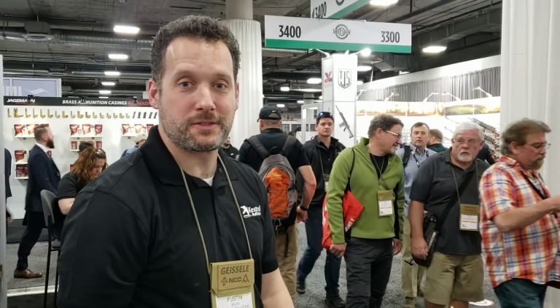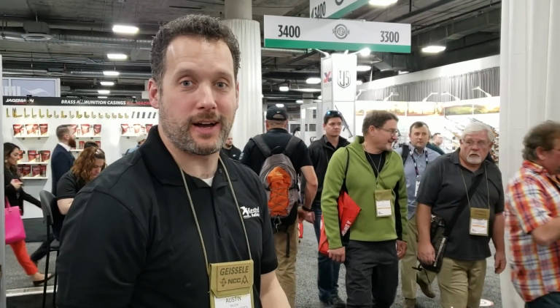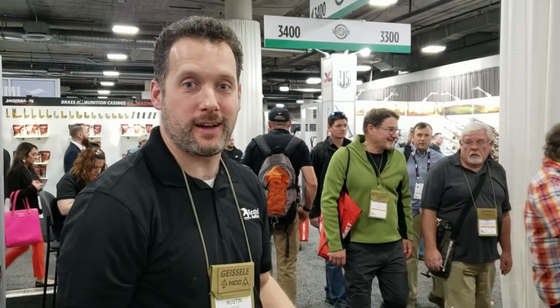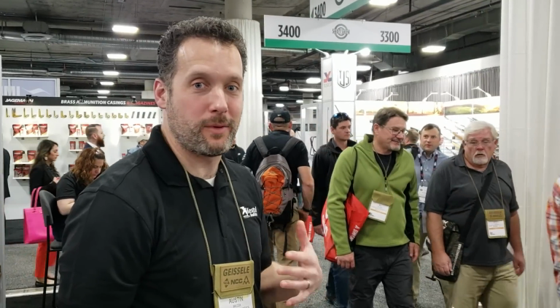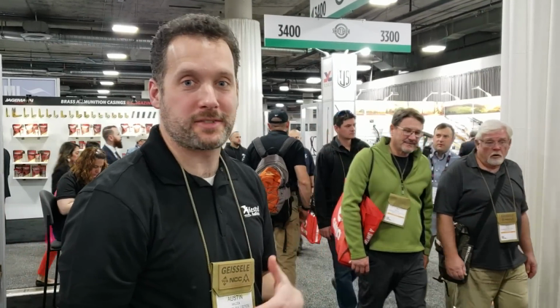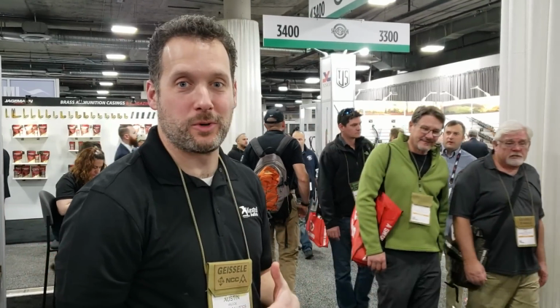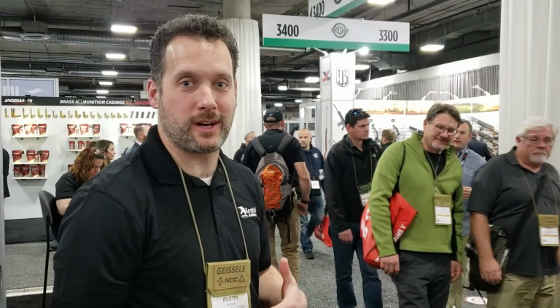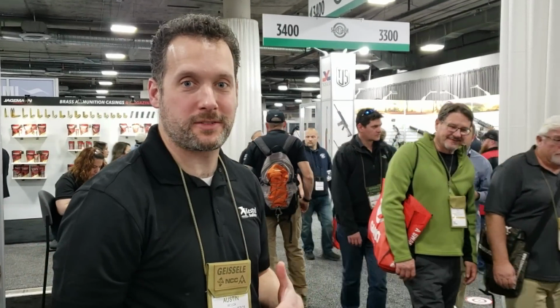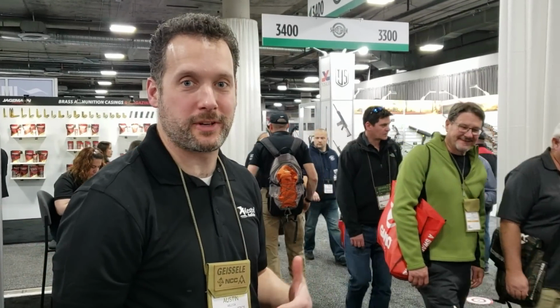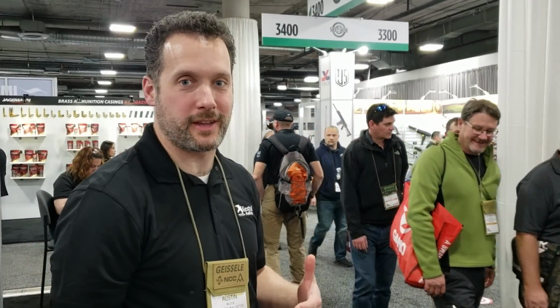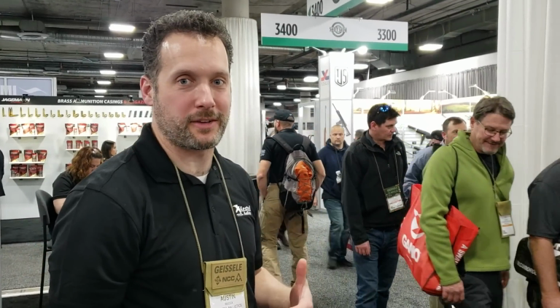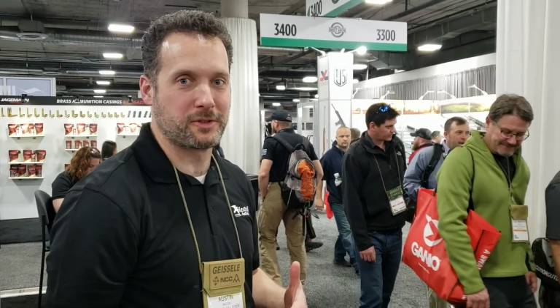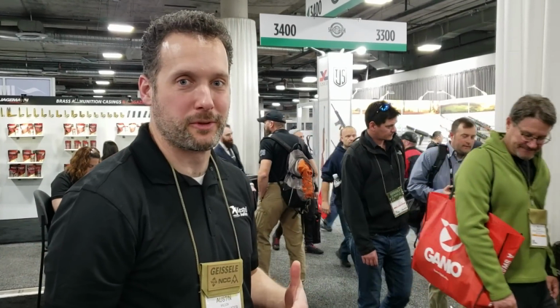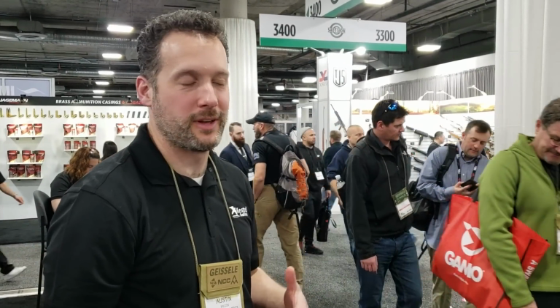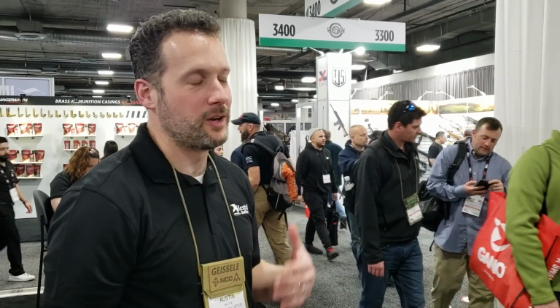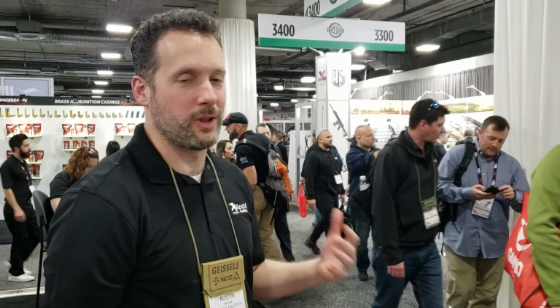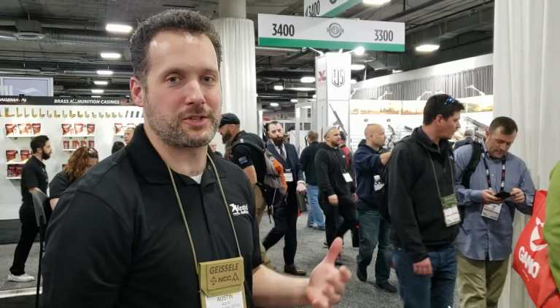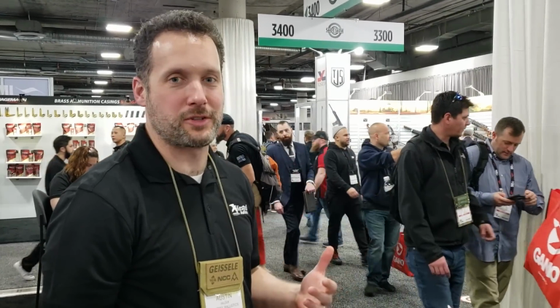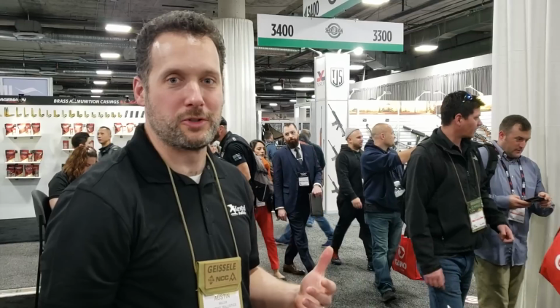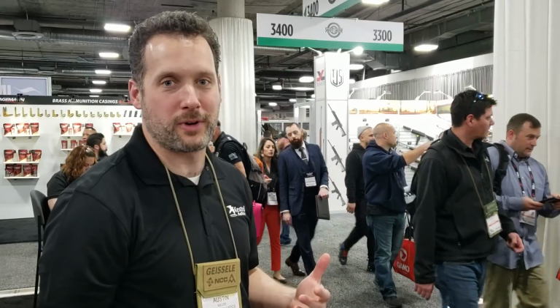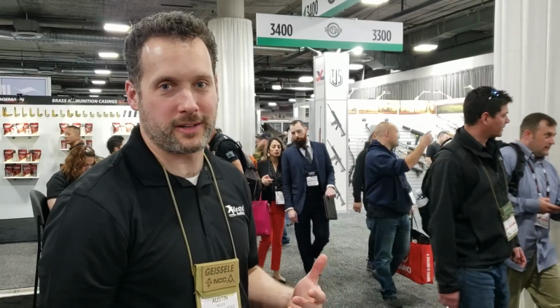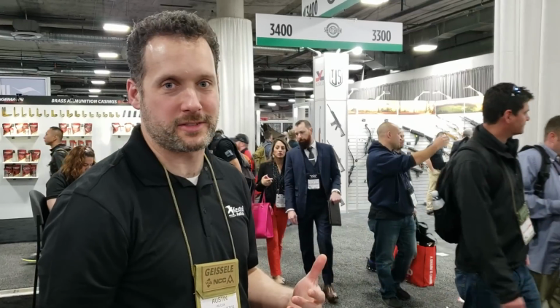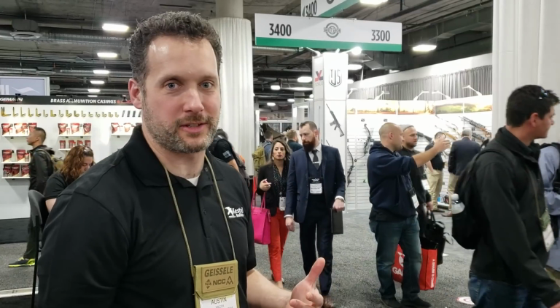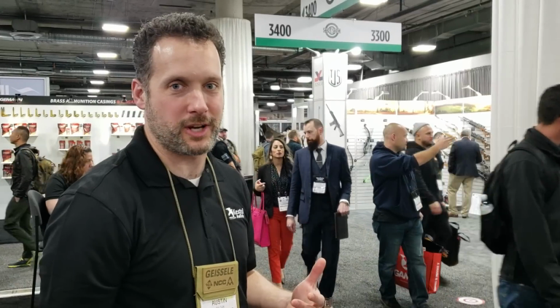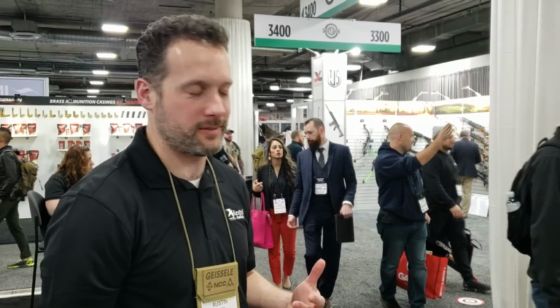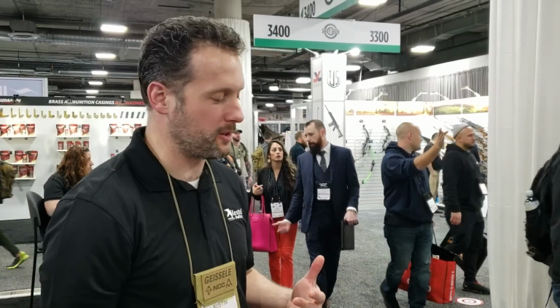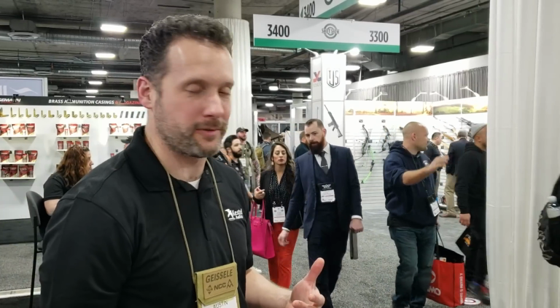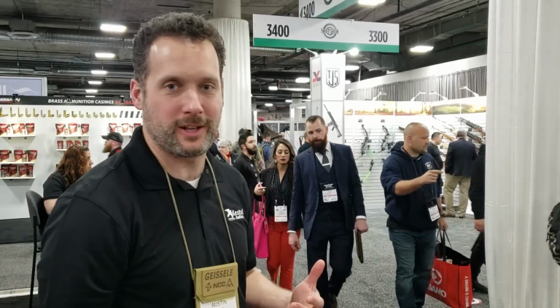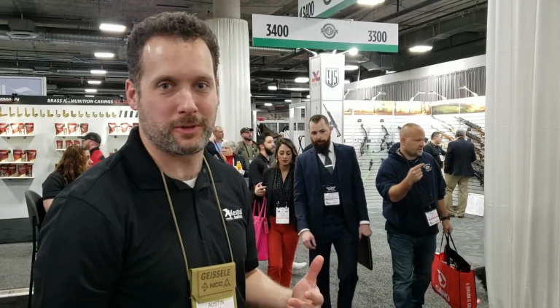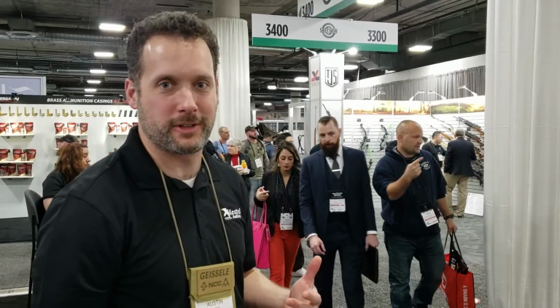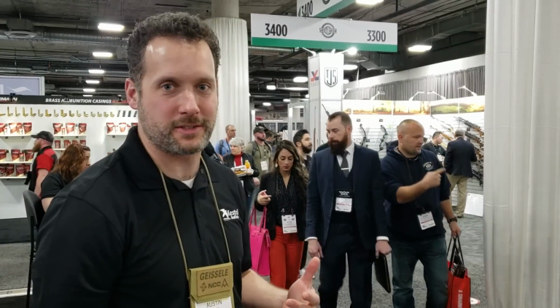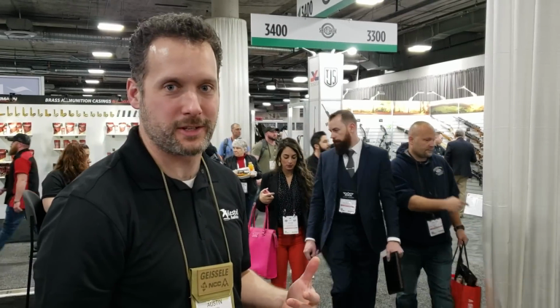Hi, I'm Austin Wilcox. We're here at the Kestrel booth. We're launching two new products this year at SHOT Show. They'll be available early next year.